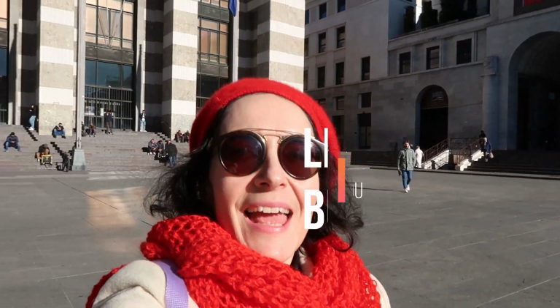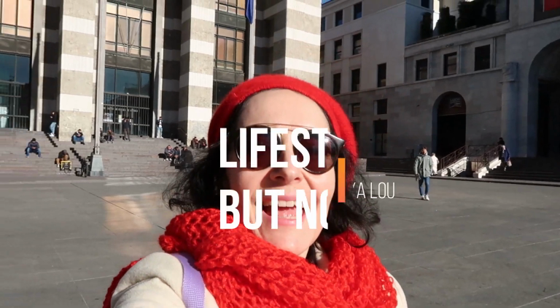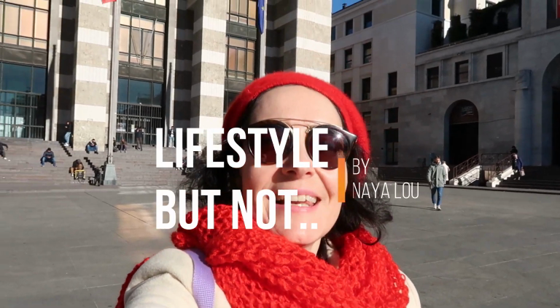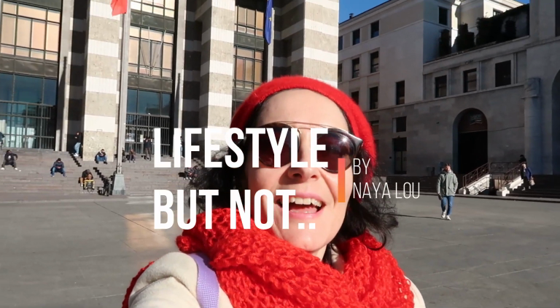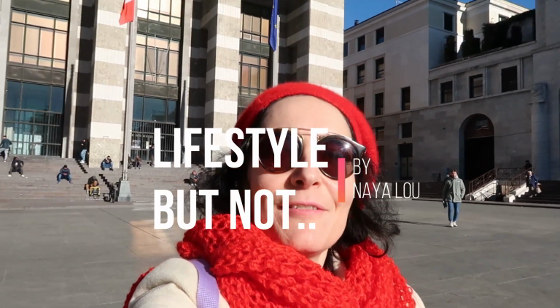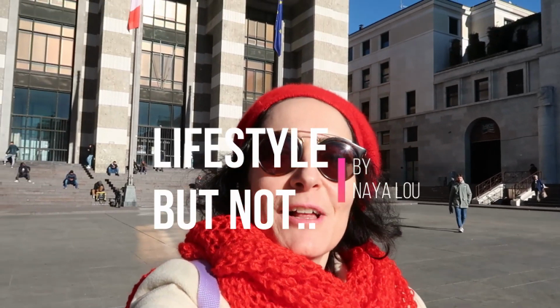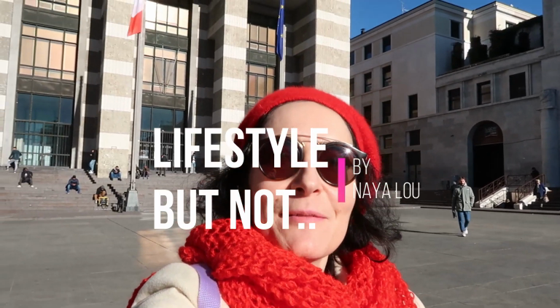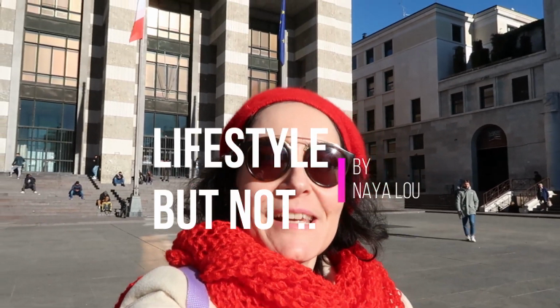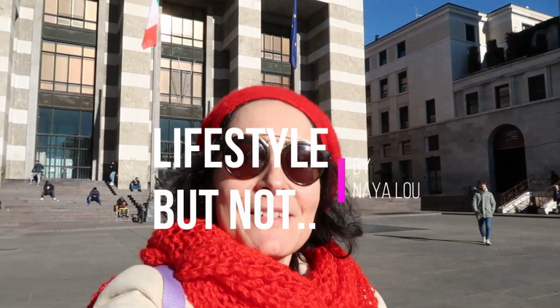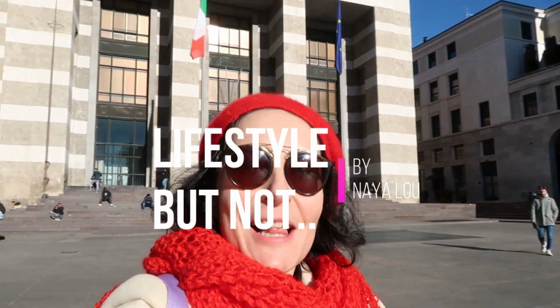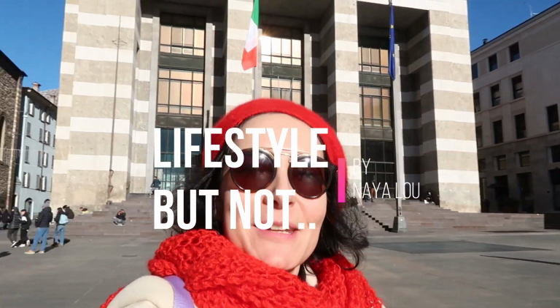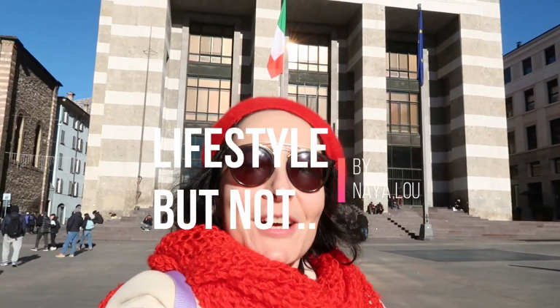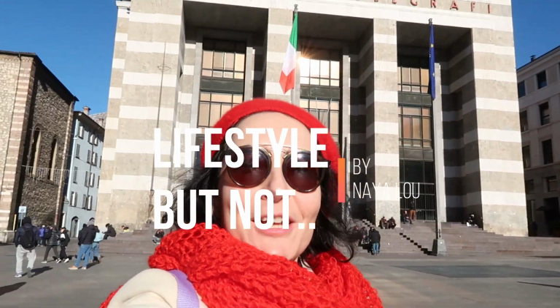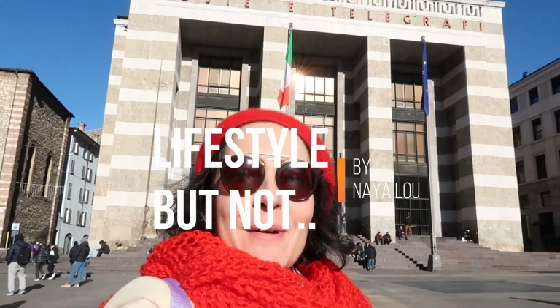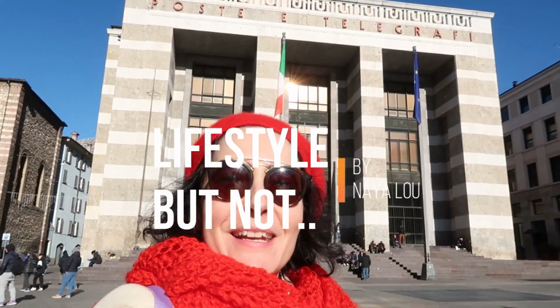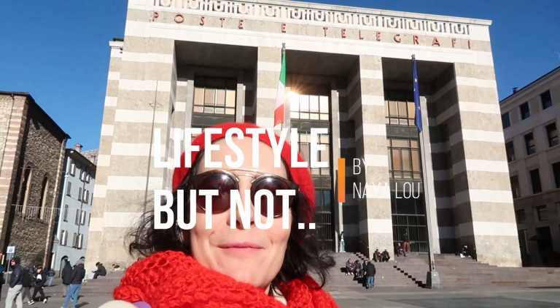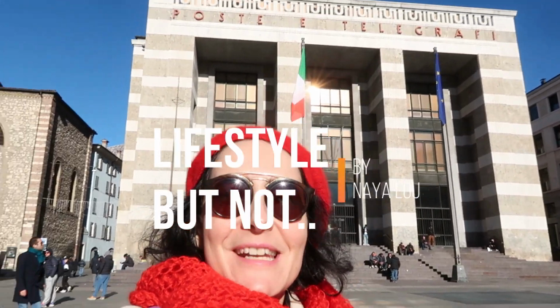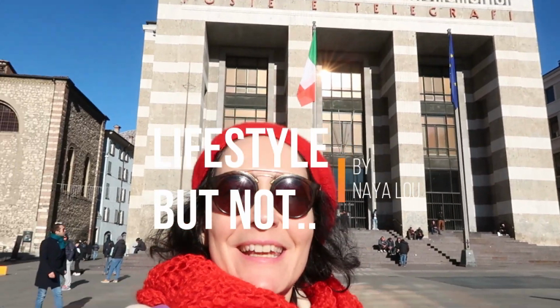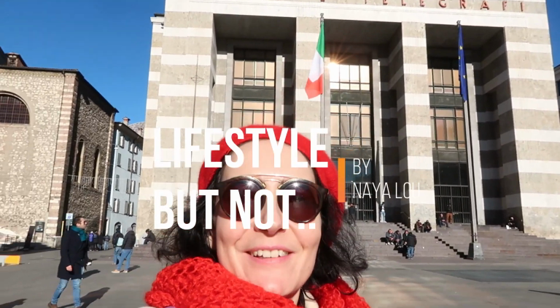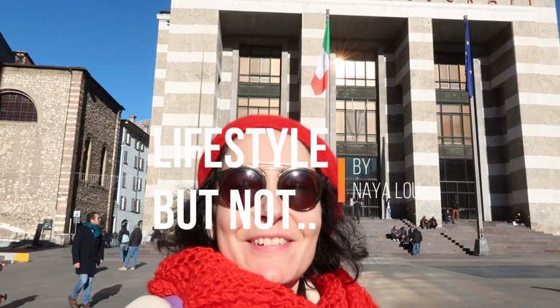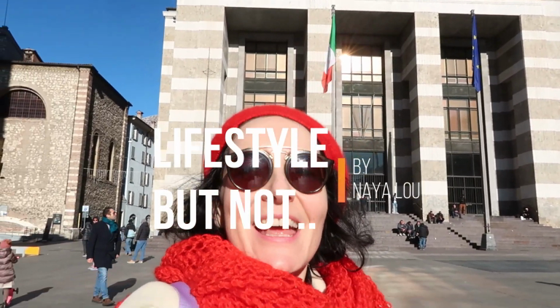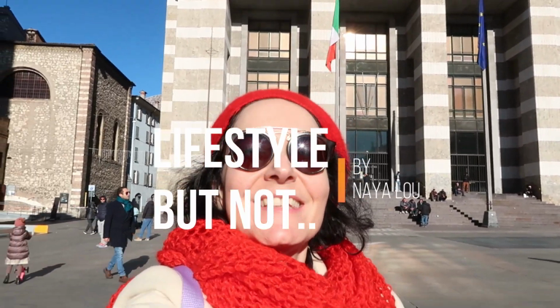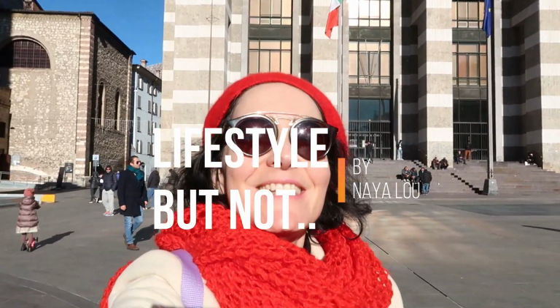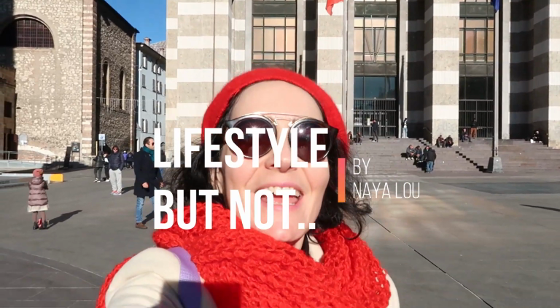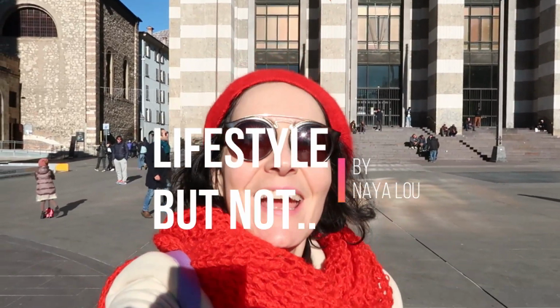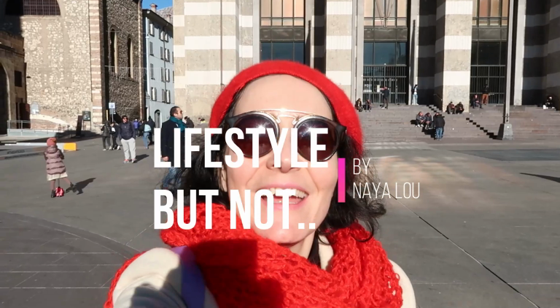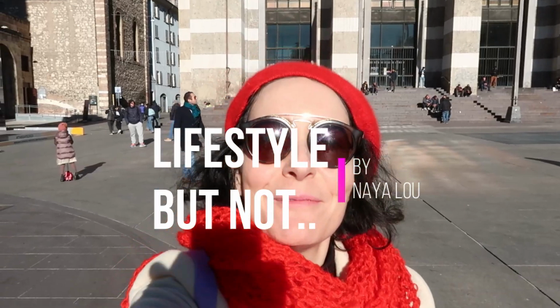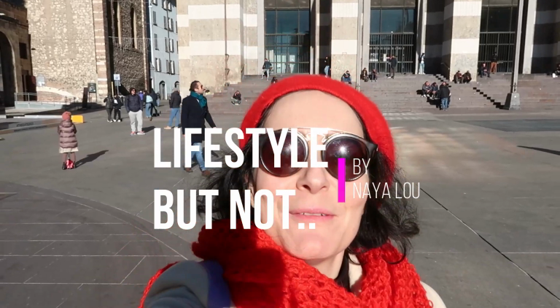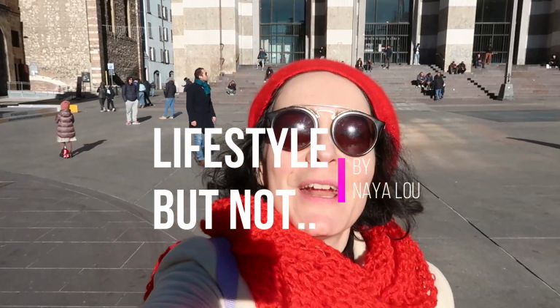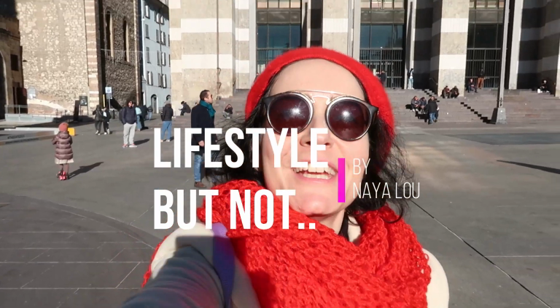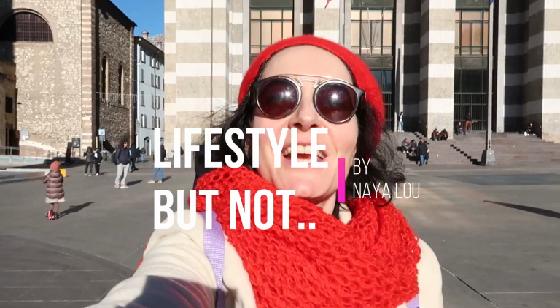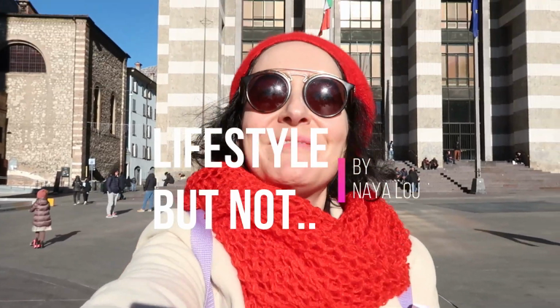Hey love! Welcome to Lifestyle But Not! My name is Naya Lu and today I am in Brescia.